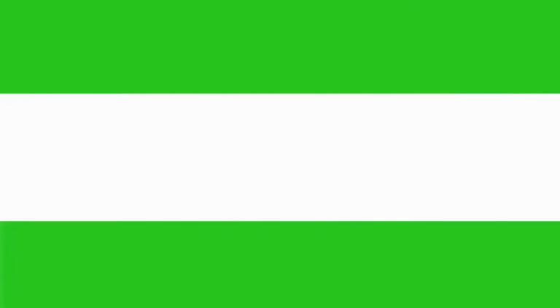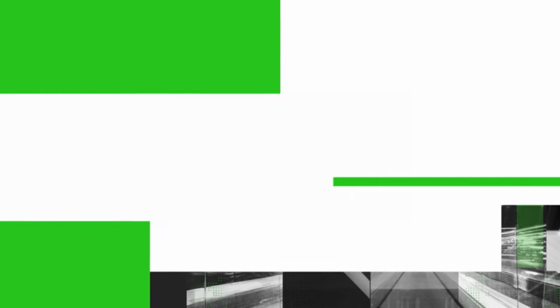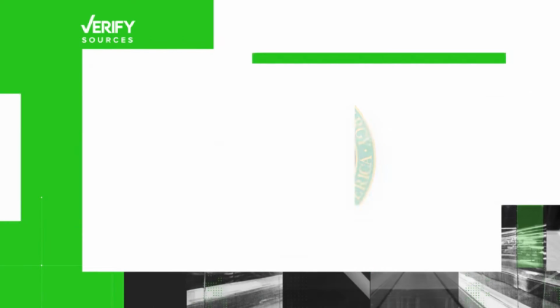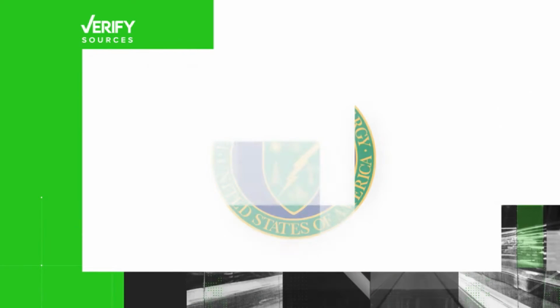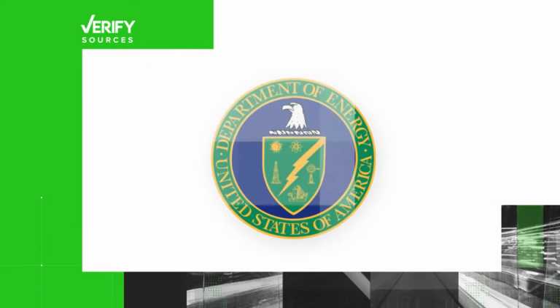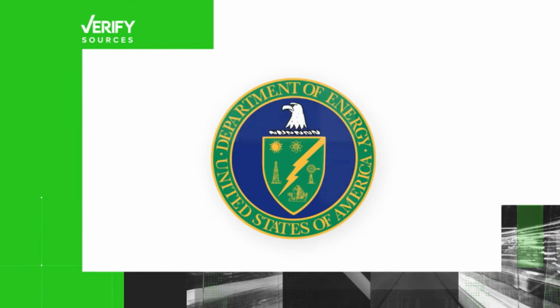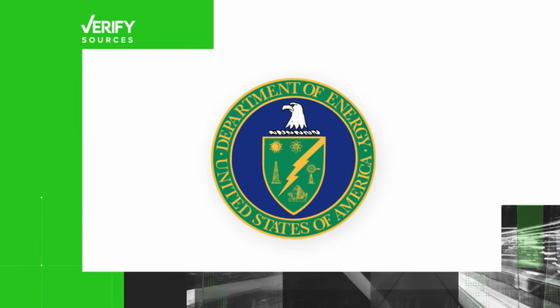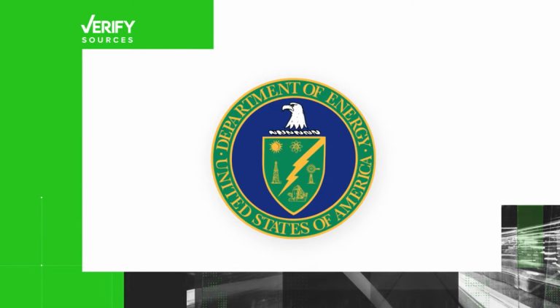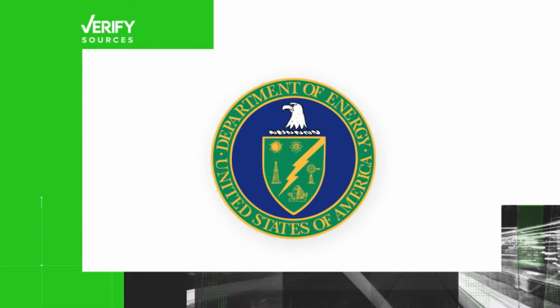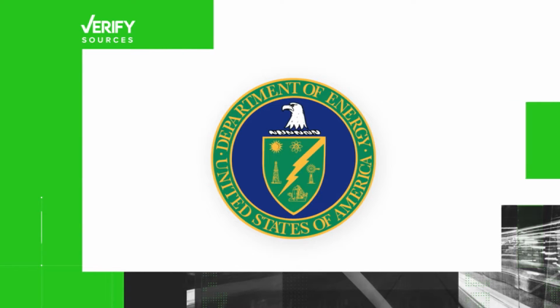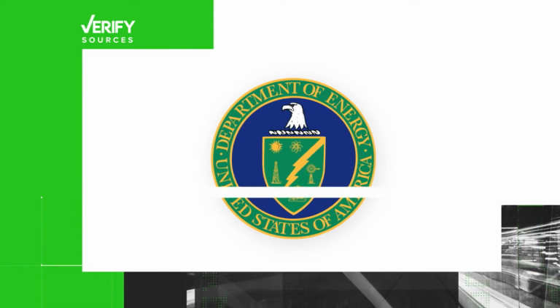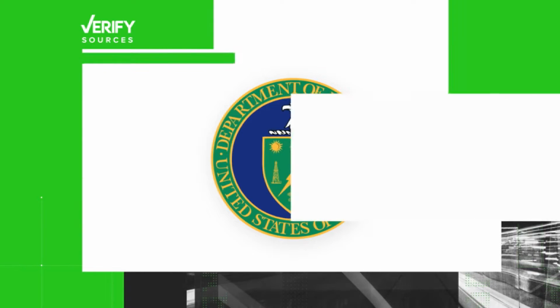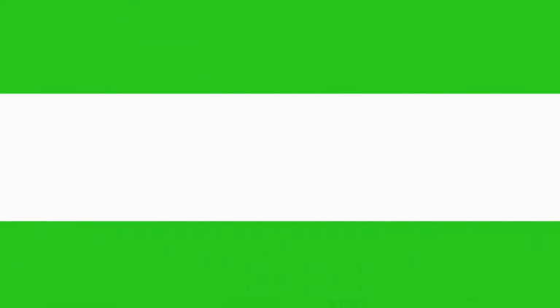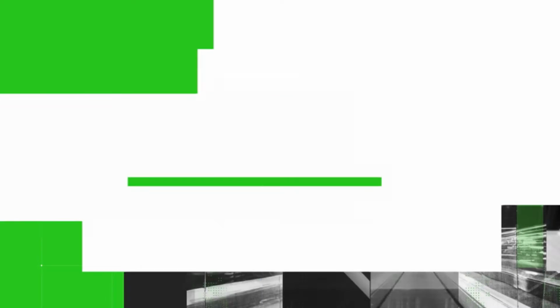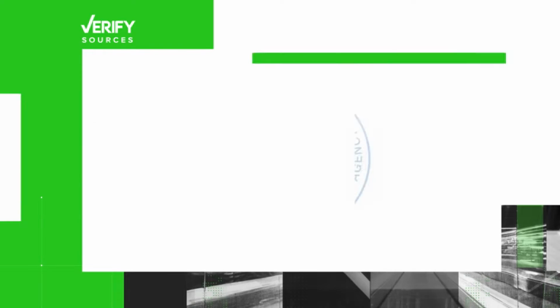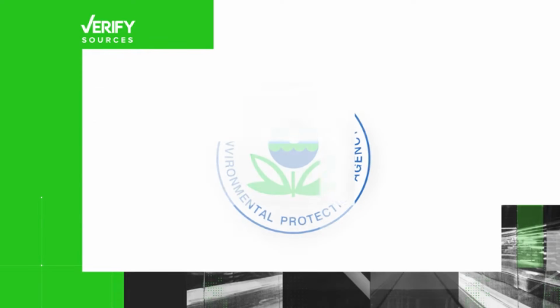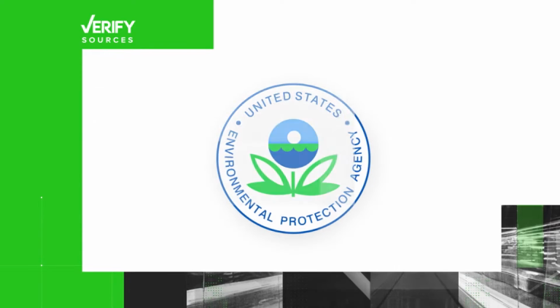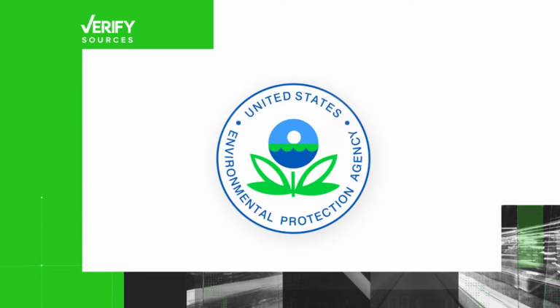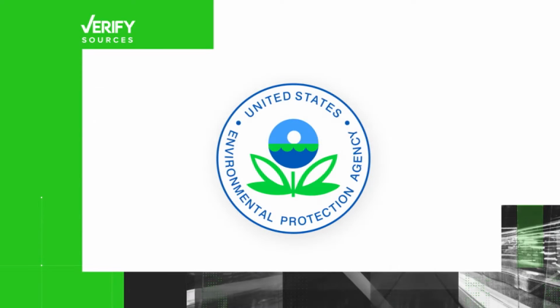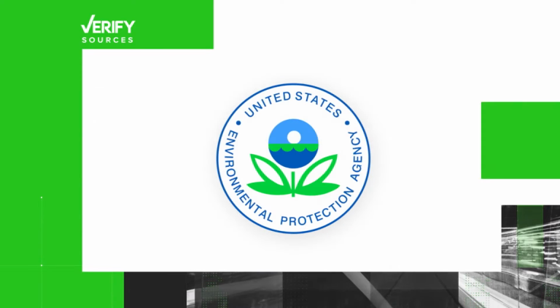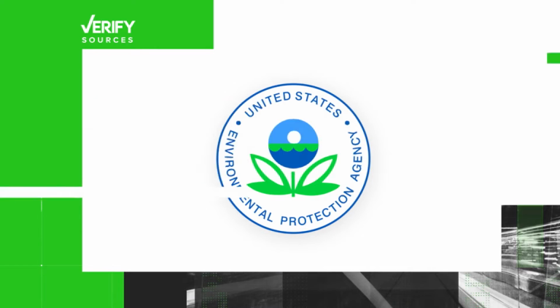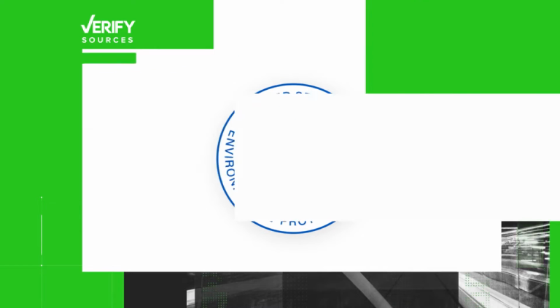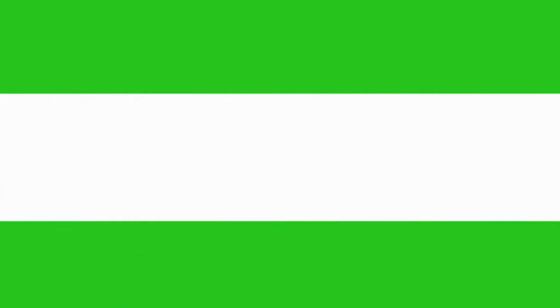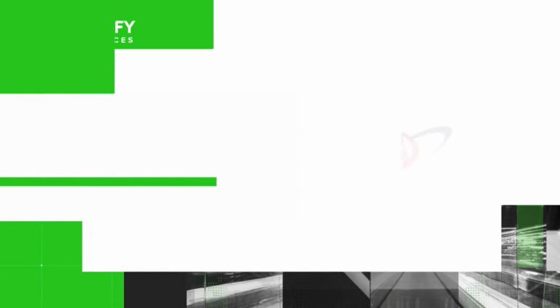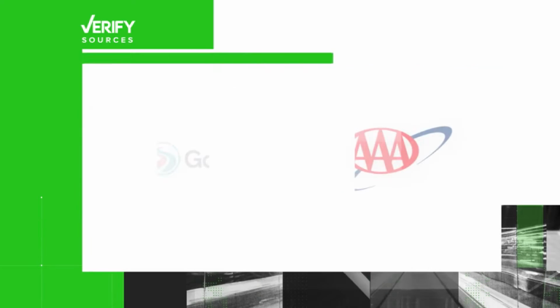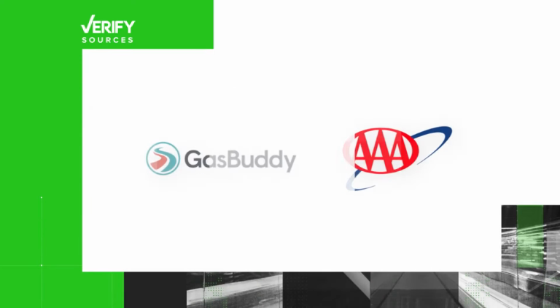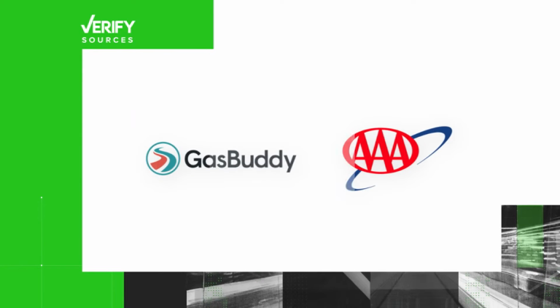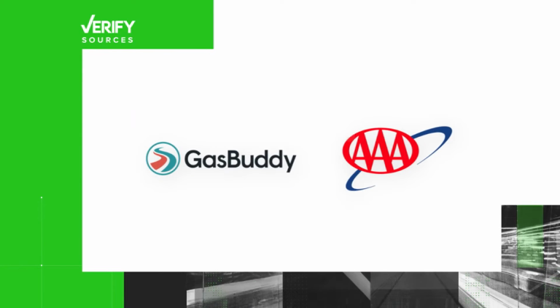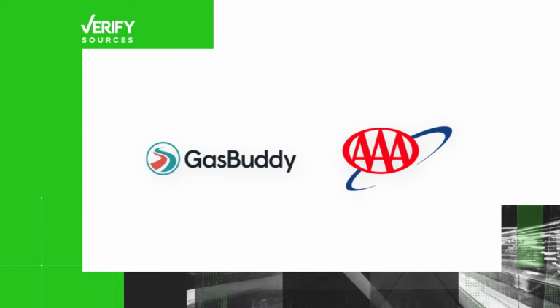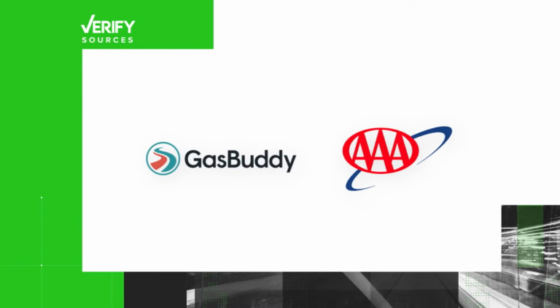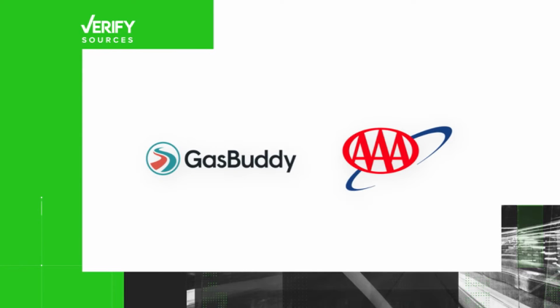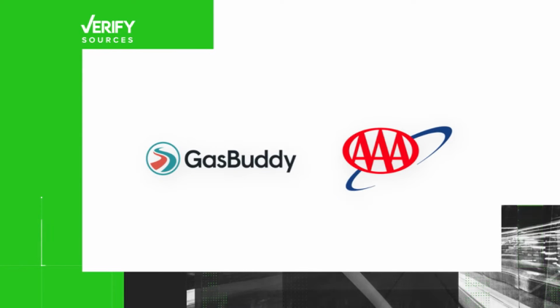Our sources are the U.S. Department of Energy, the U.S. Environmental Protection Agency, GasBuddy, and AAA.